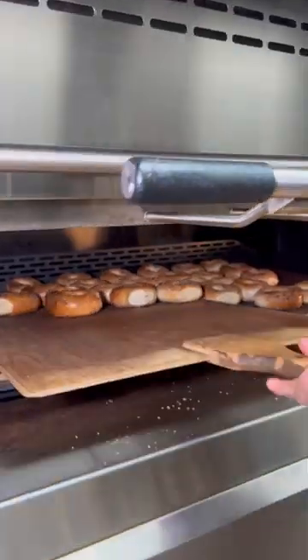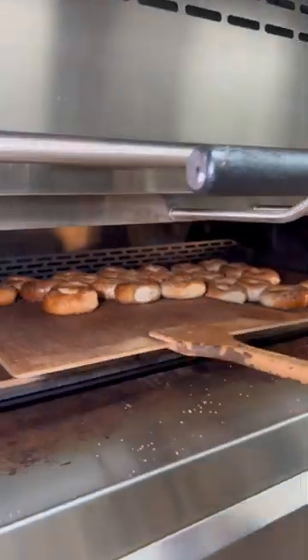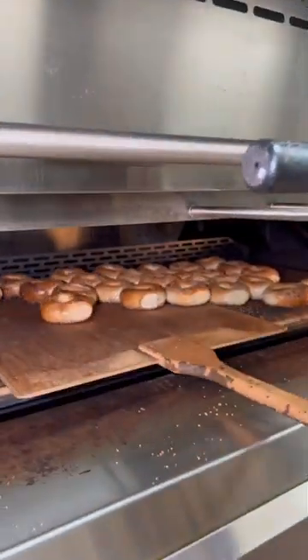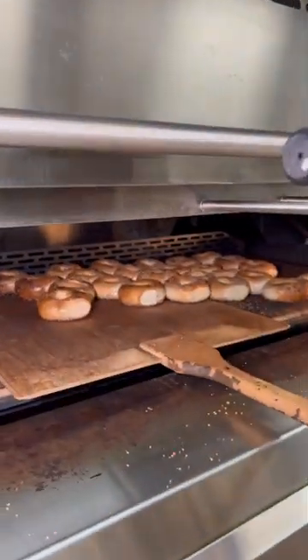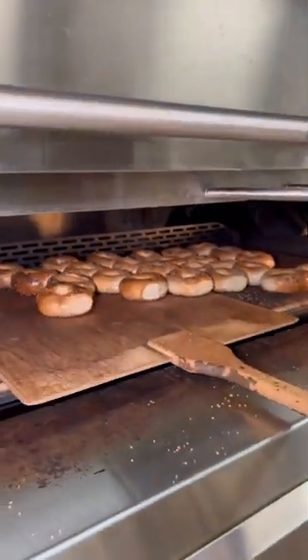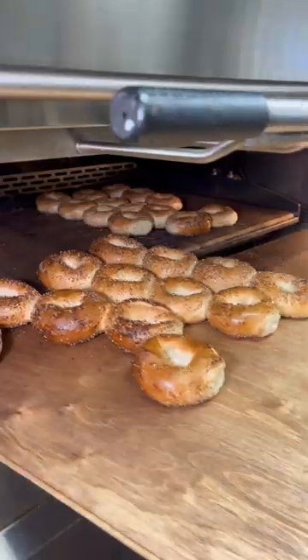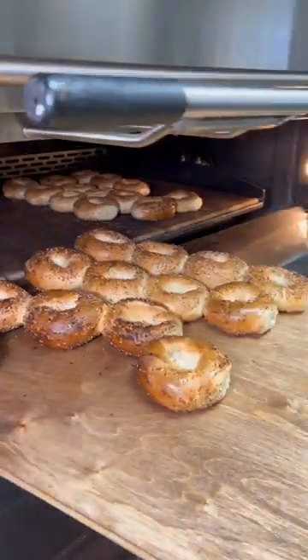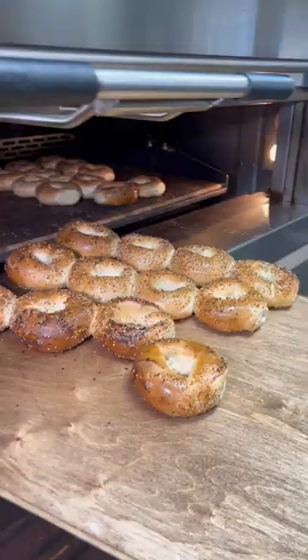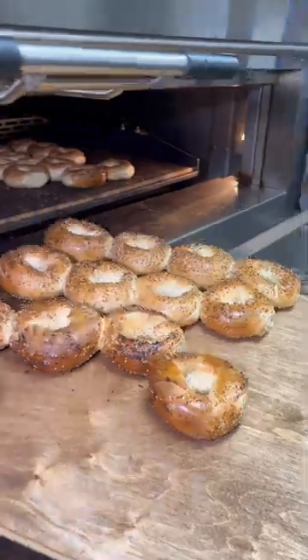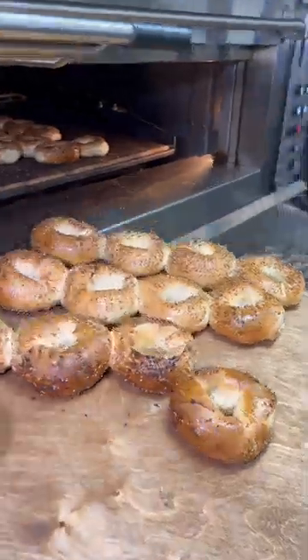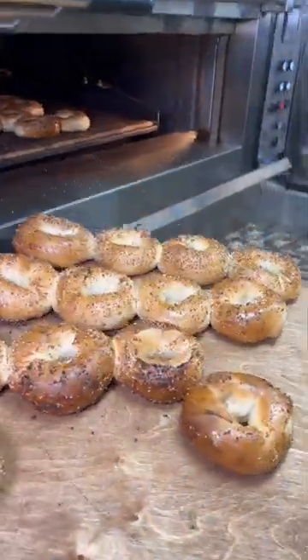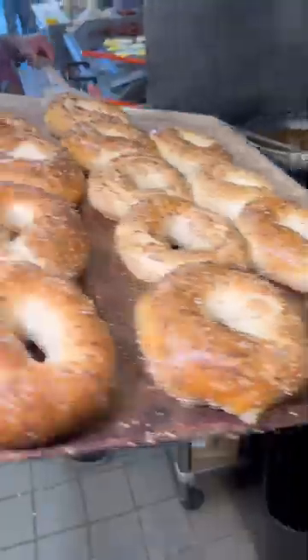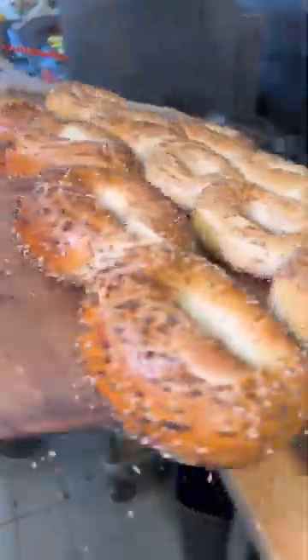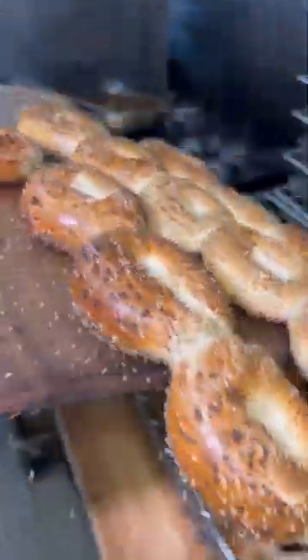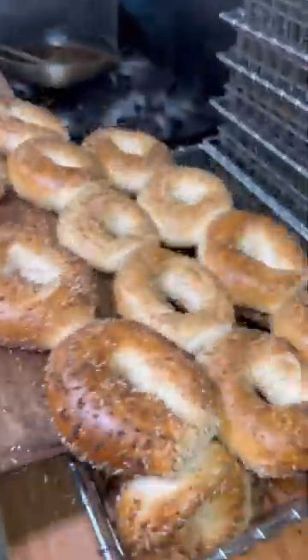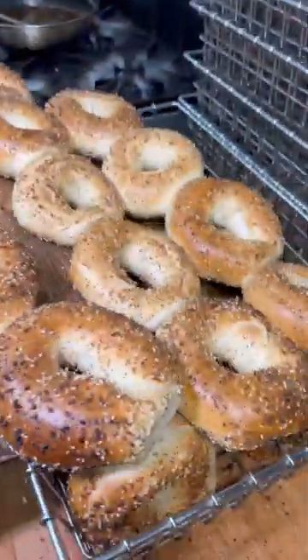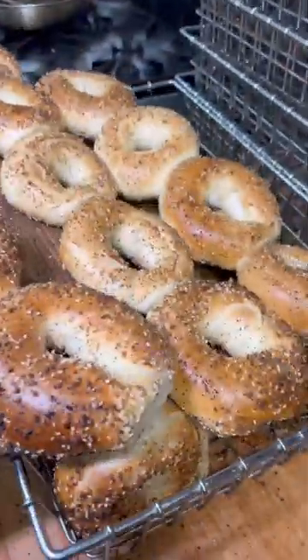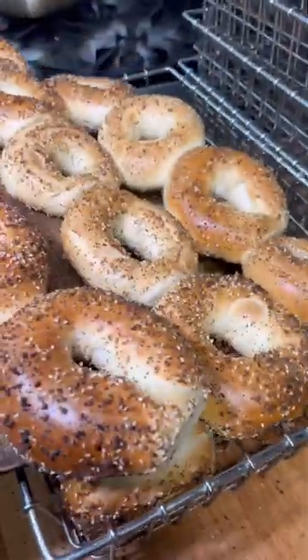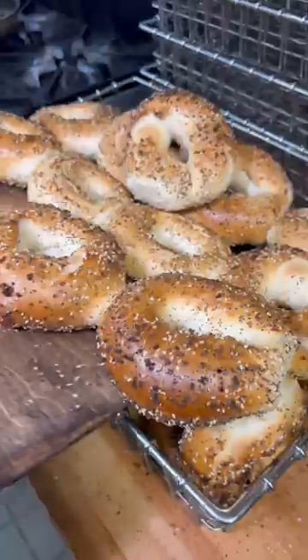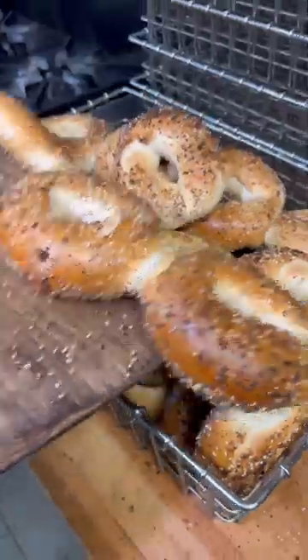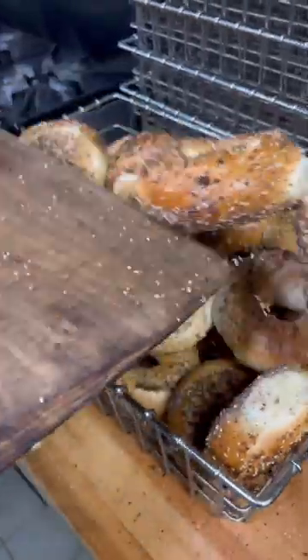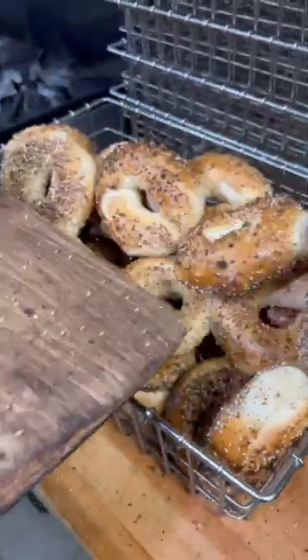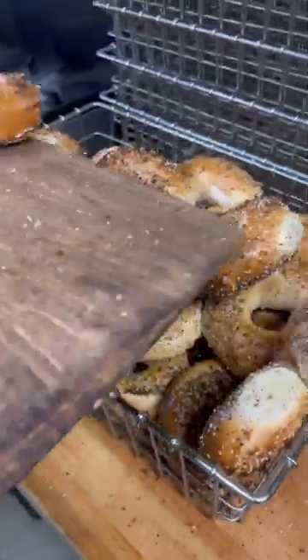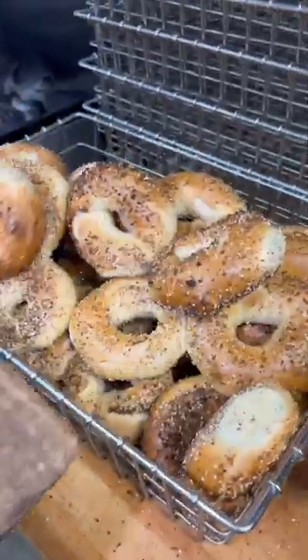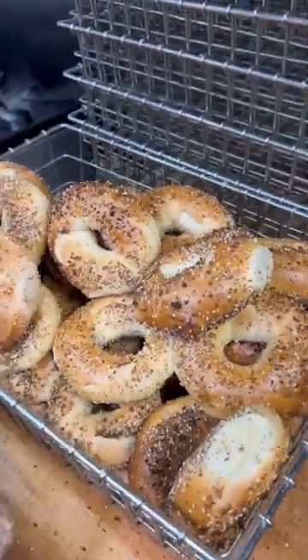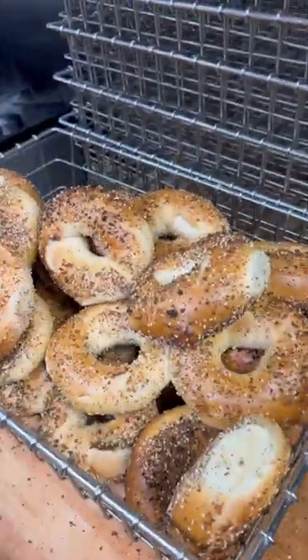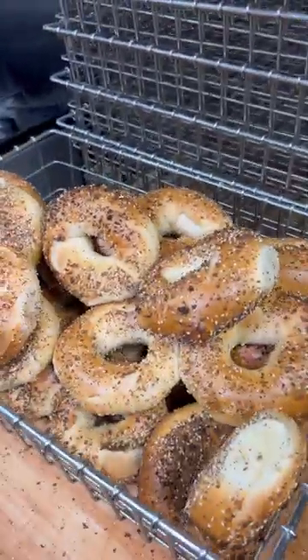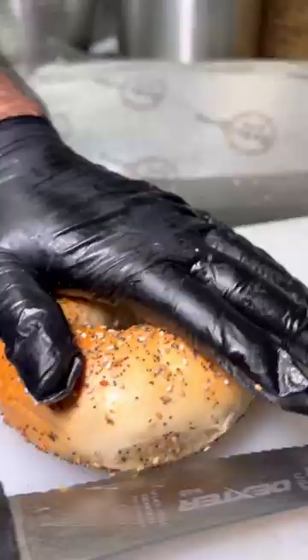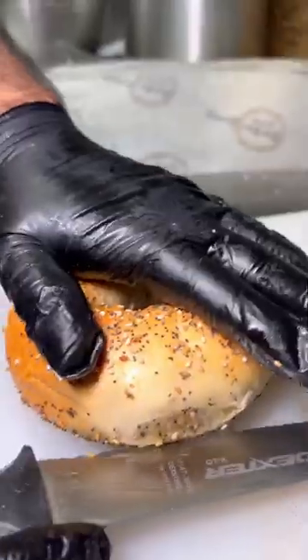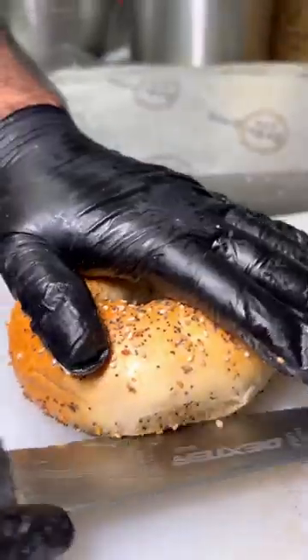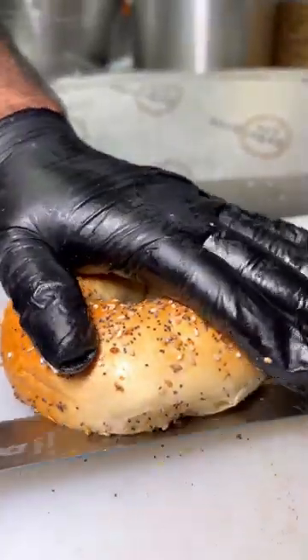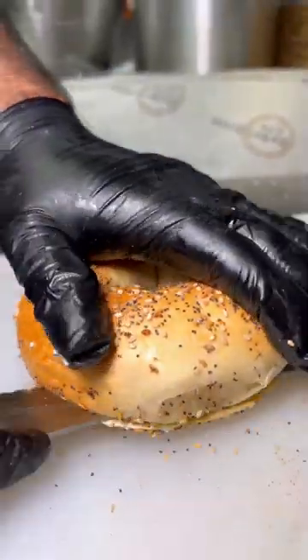After a solid bake of about 20 minutes, these bagels come out super crispy but oh-so-fluffy on the inside. They are magical.